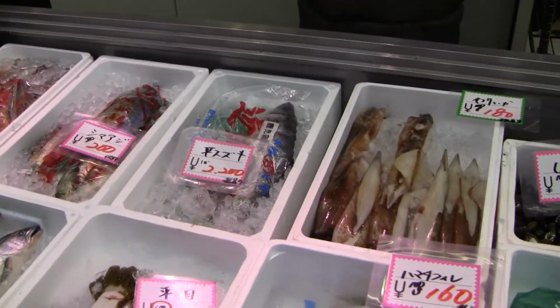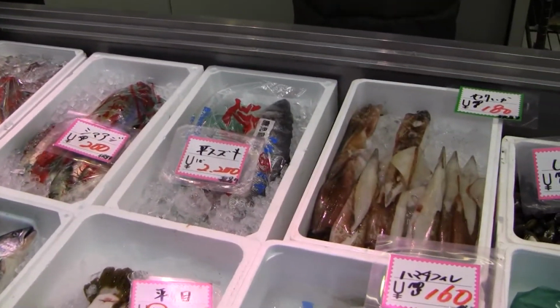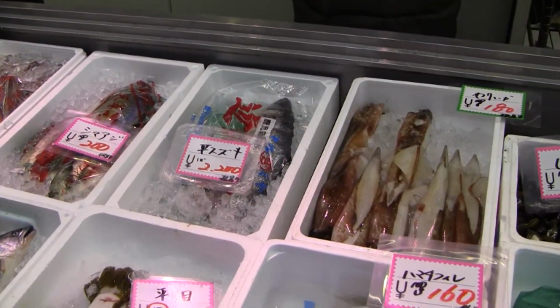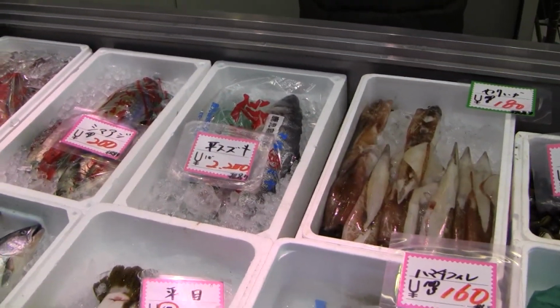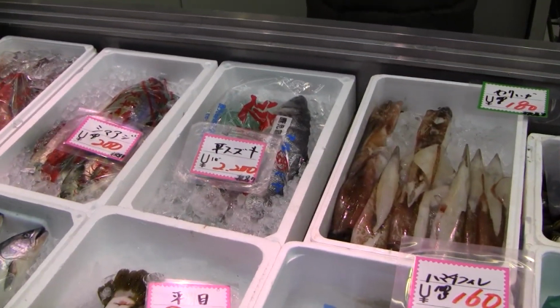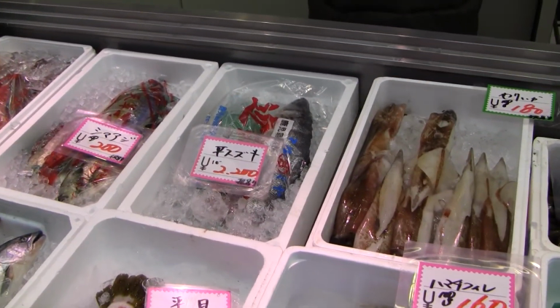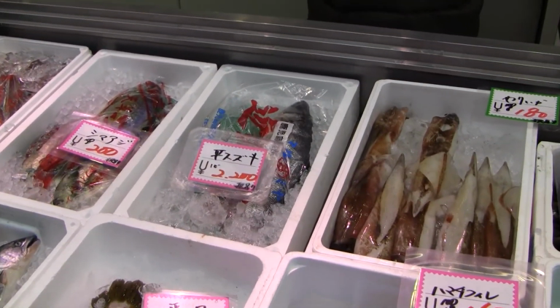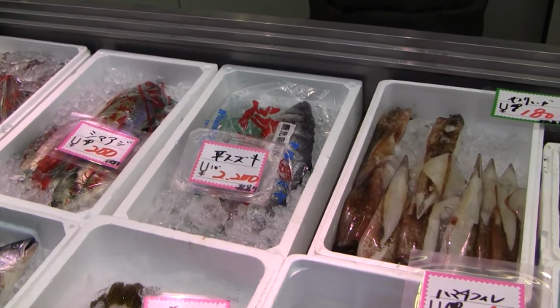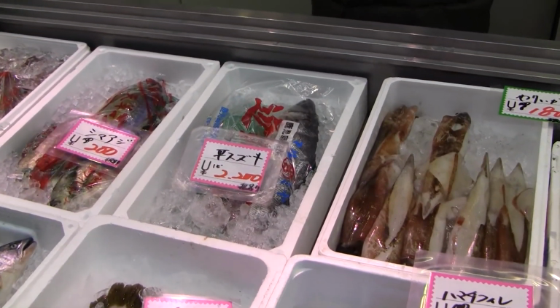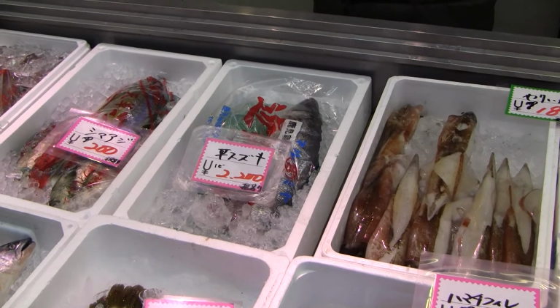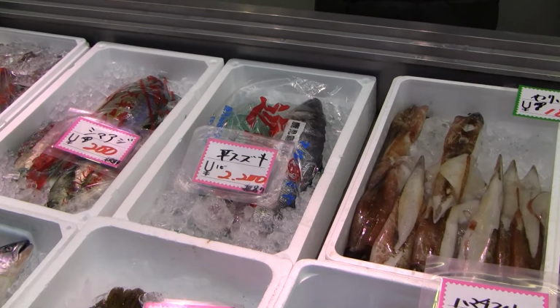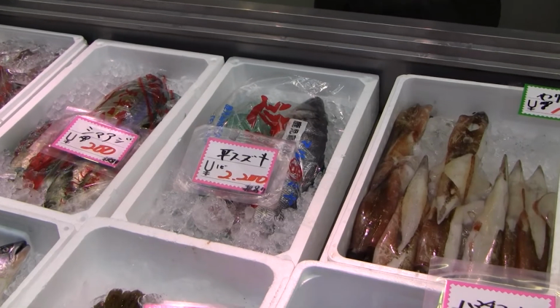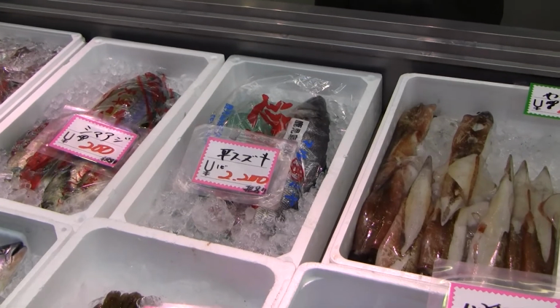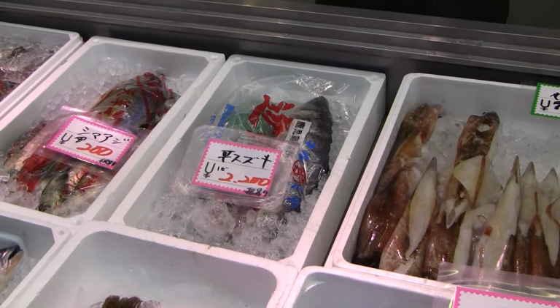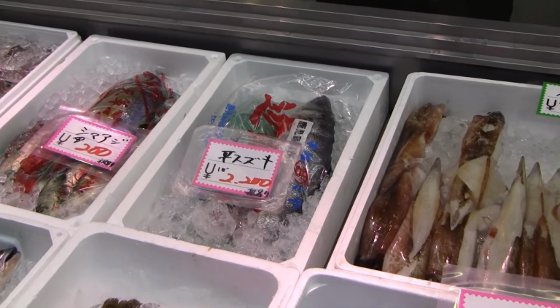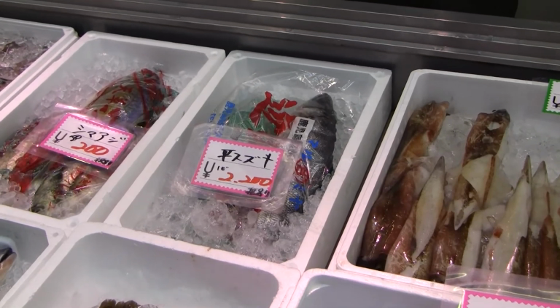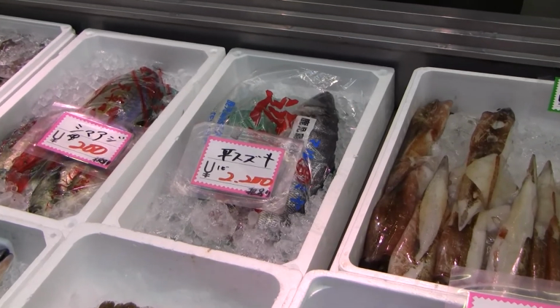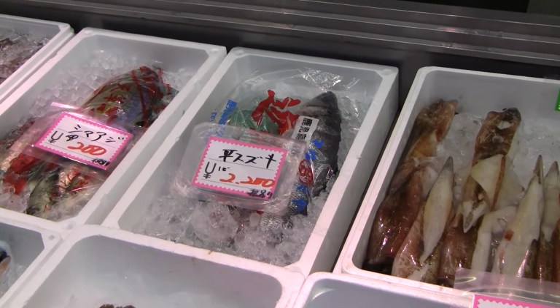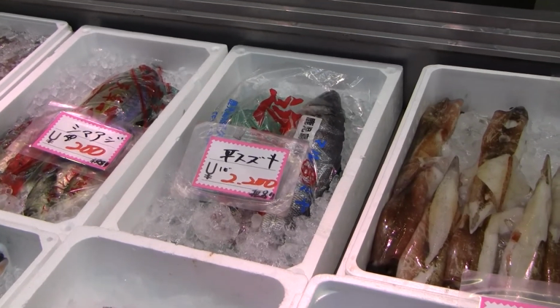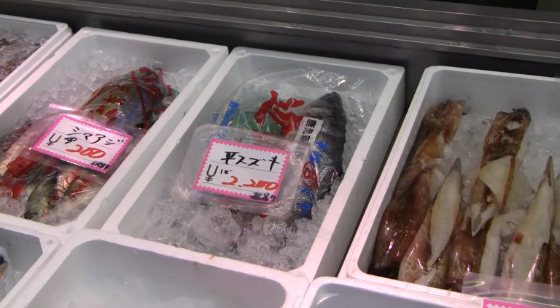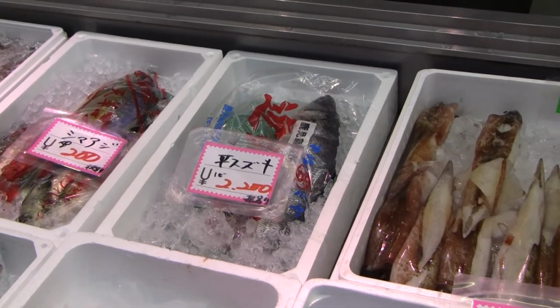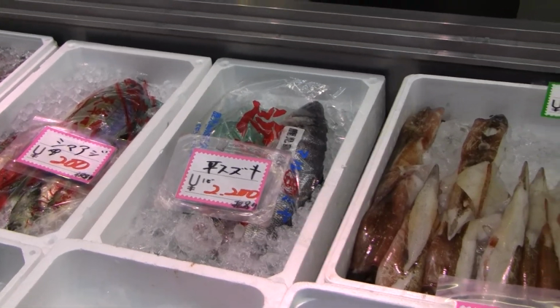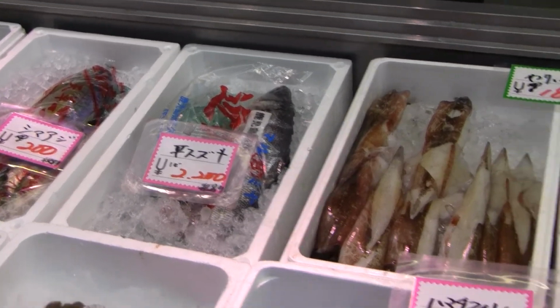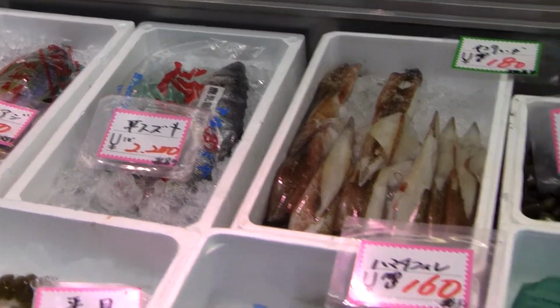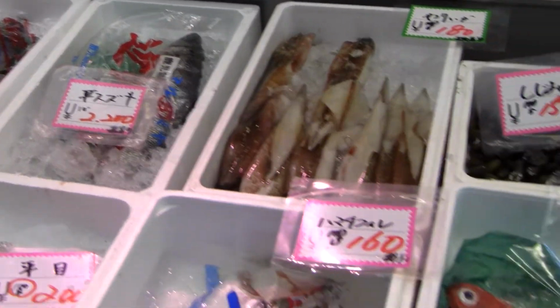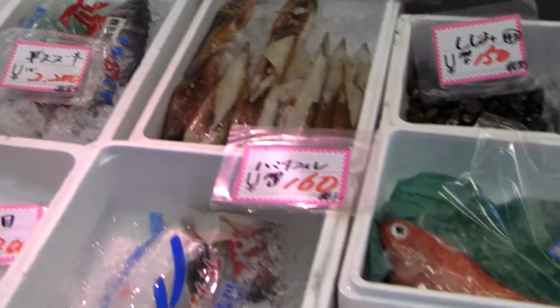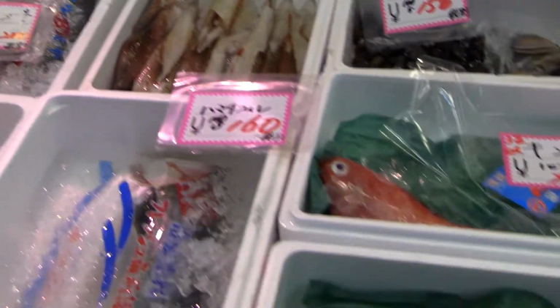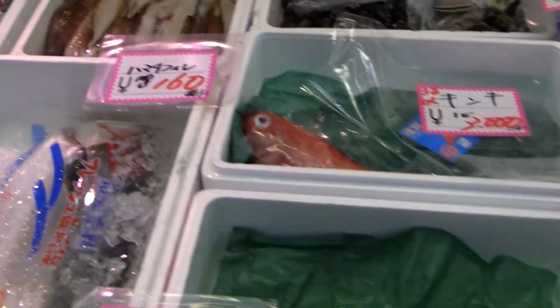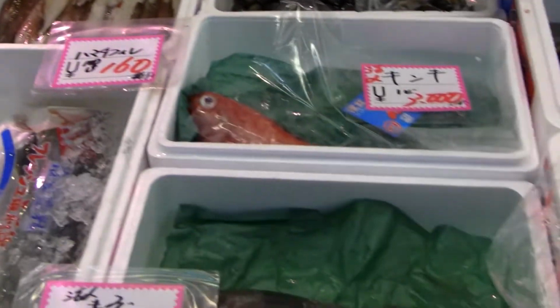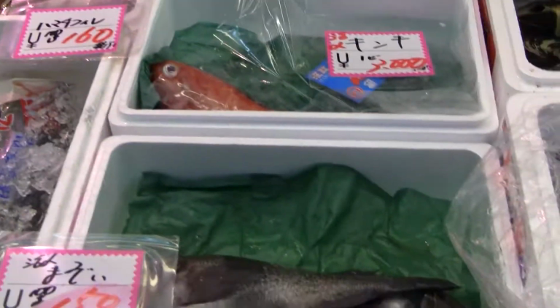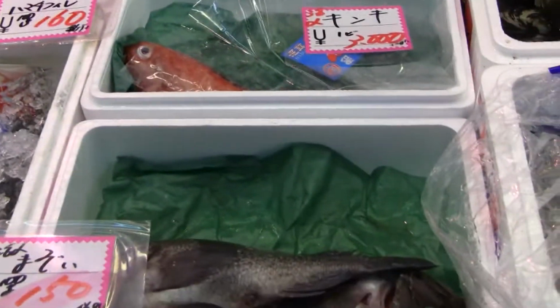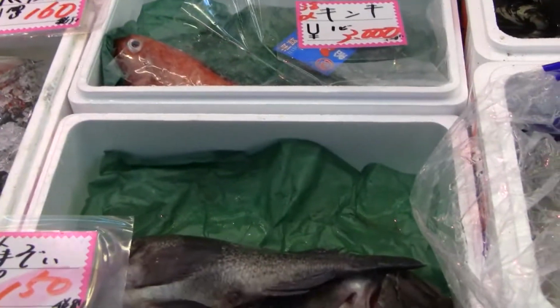The sea bass is farmed. The soy is not farmed — this is wild.